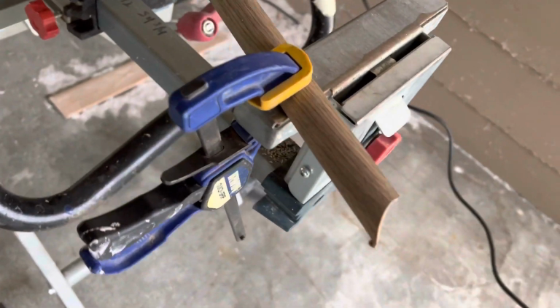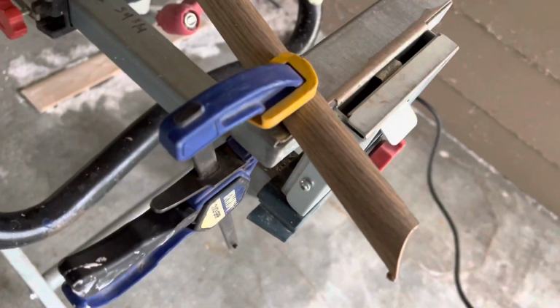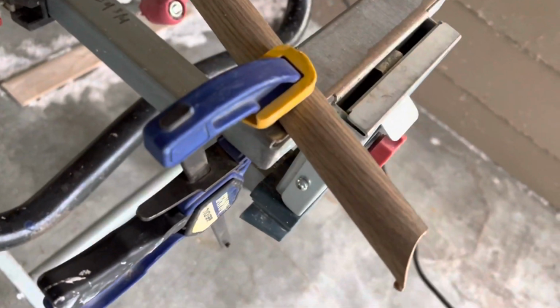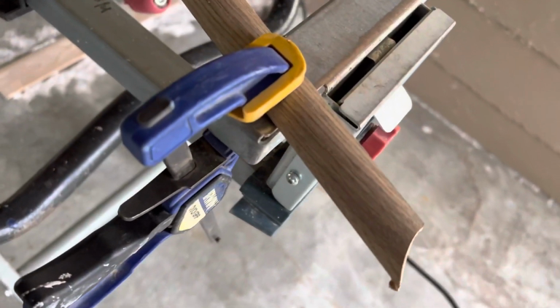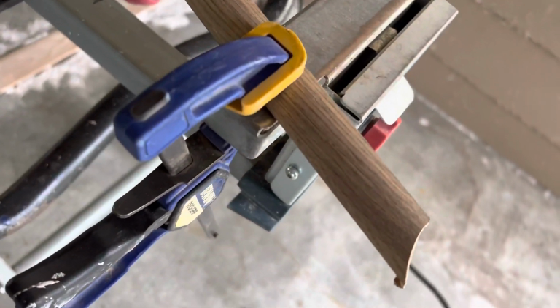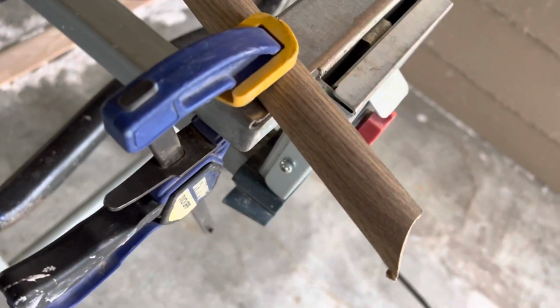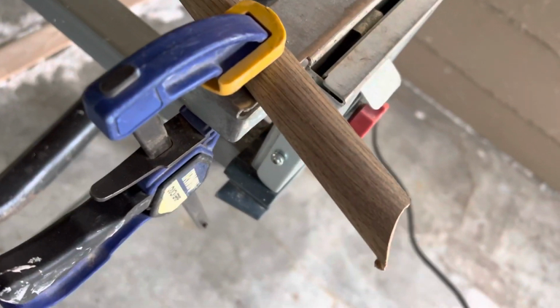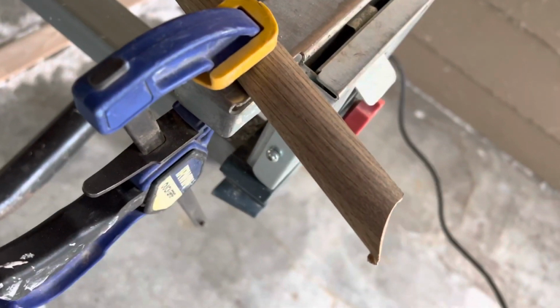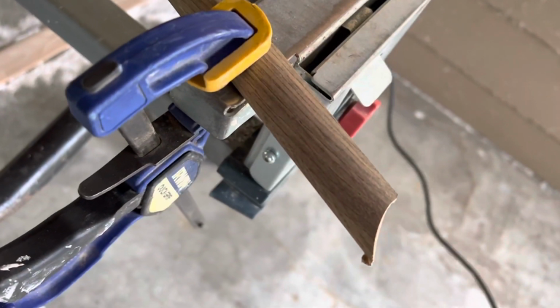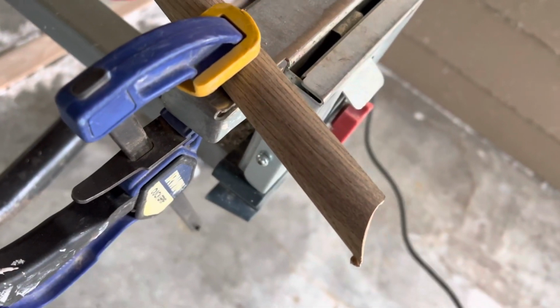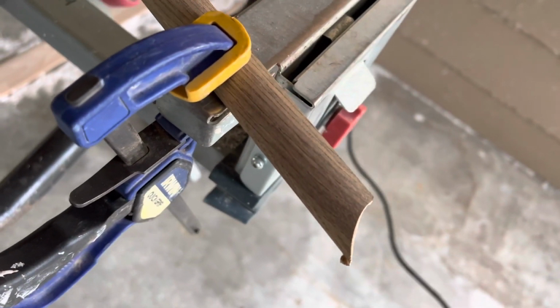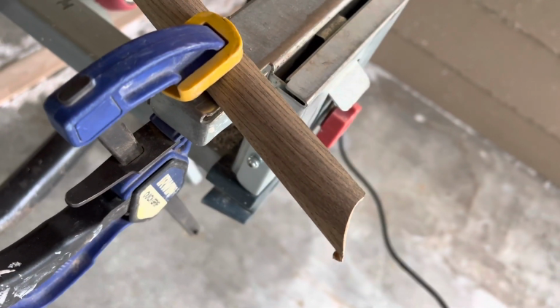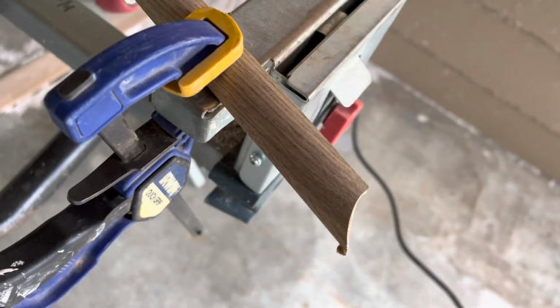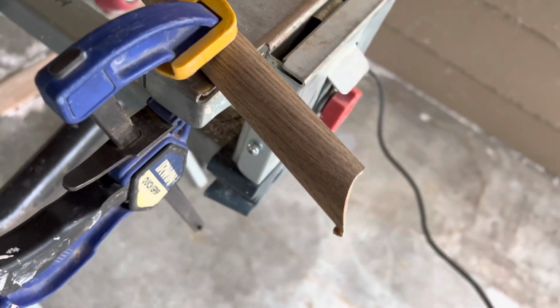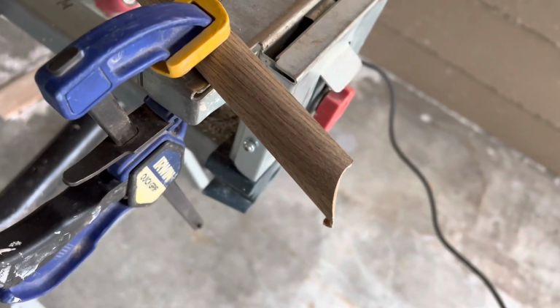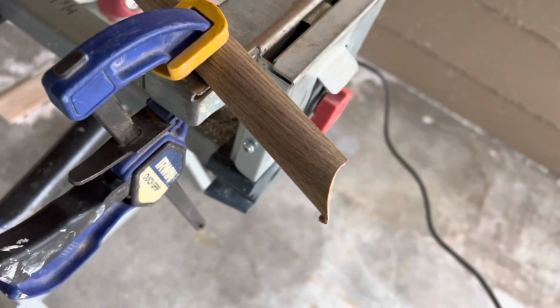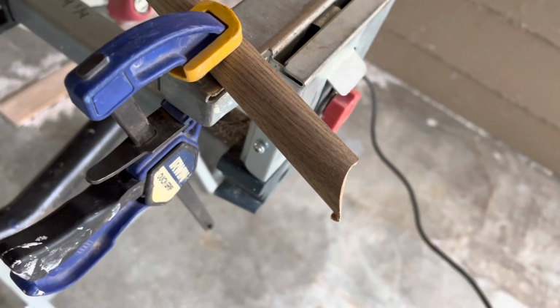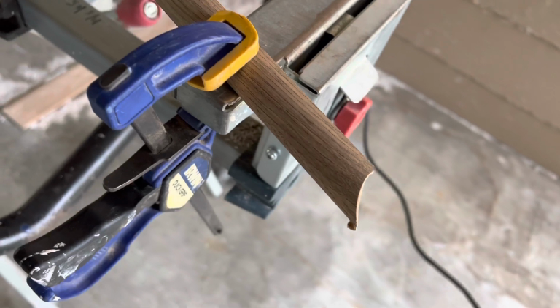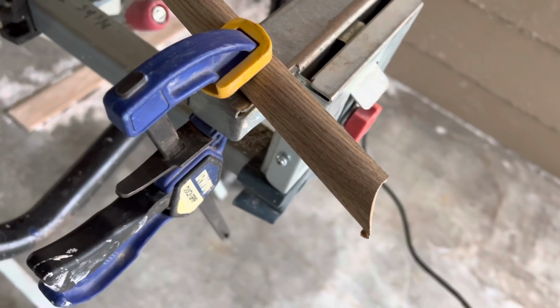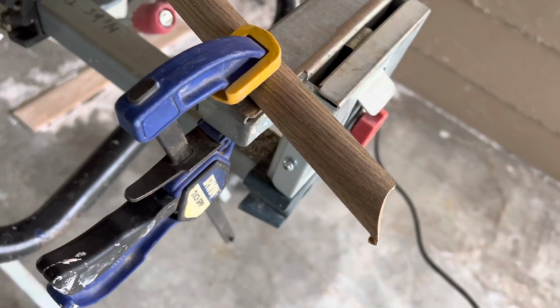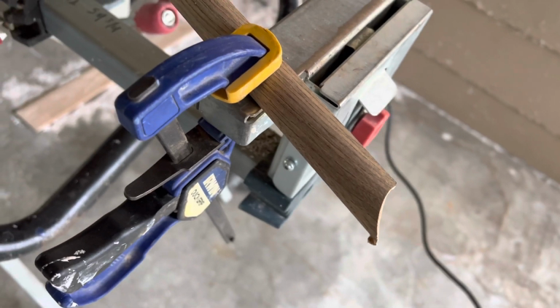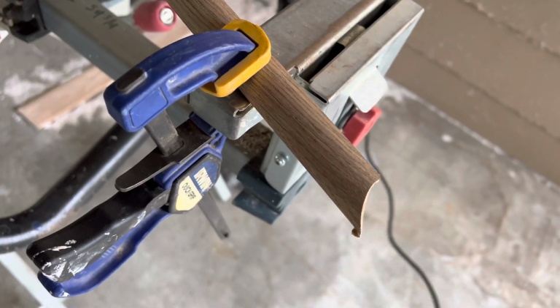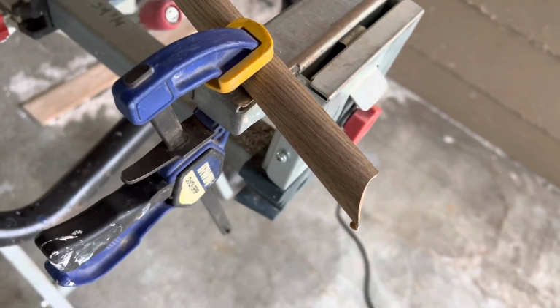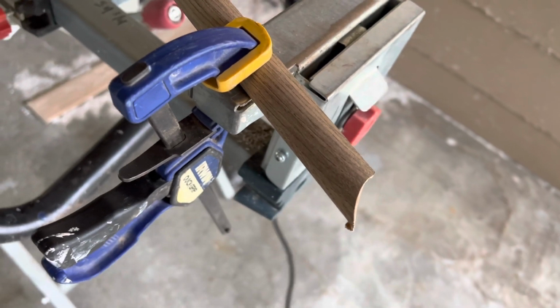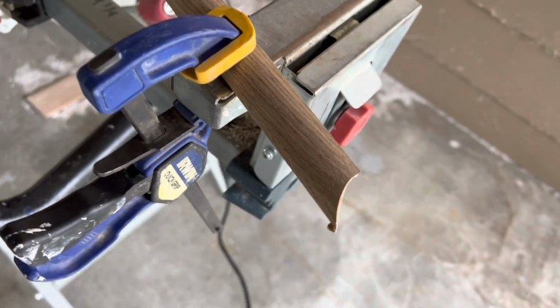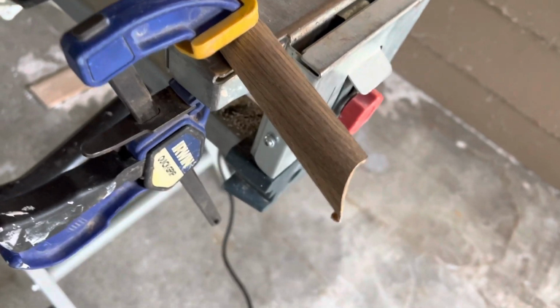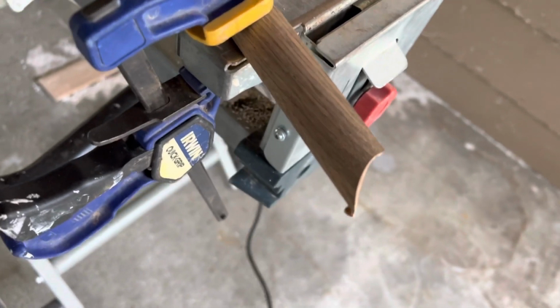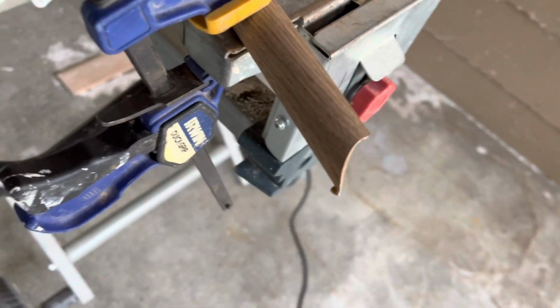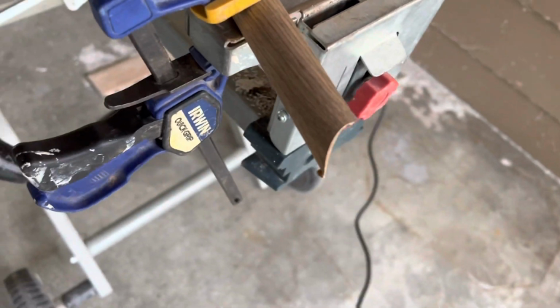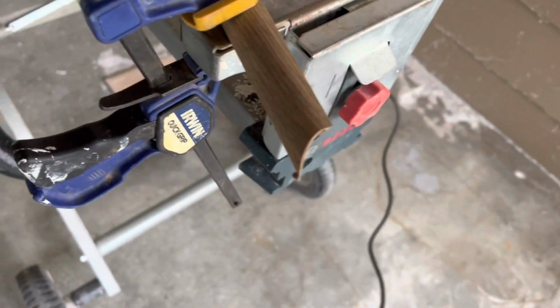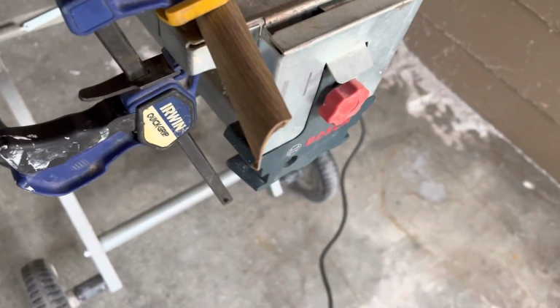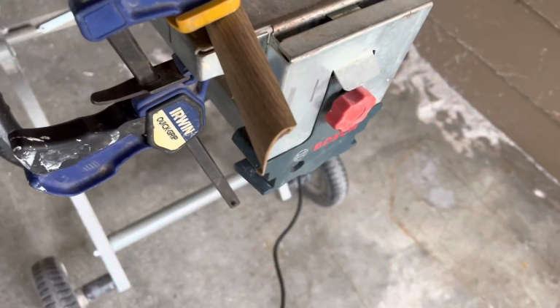There we go. That actually took a lot more than 30 seconds because I was doing it one-handed, but that's how you do it.